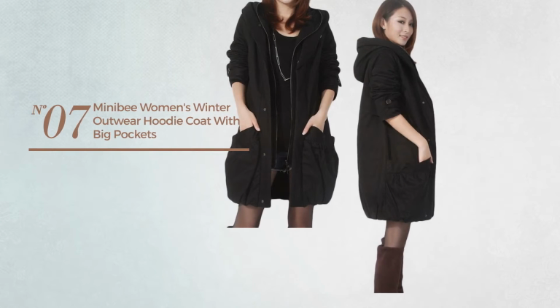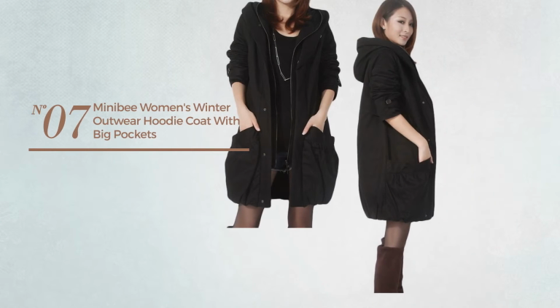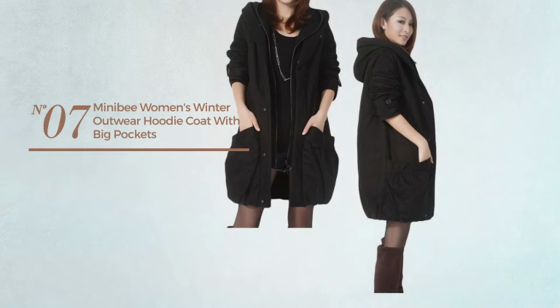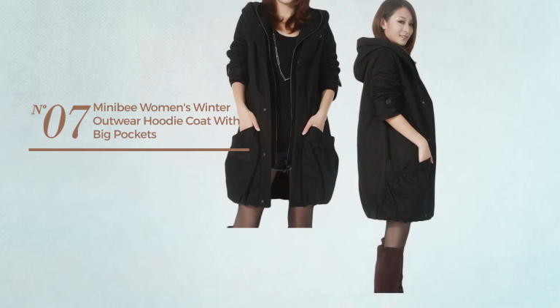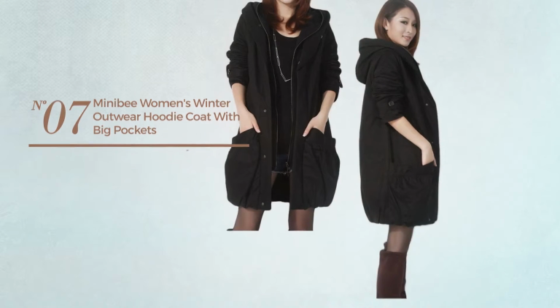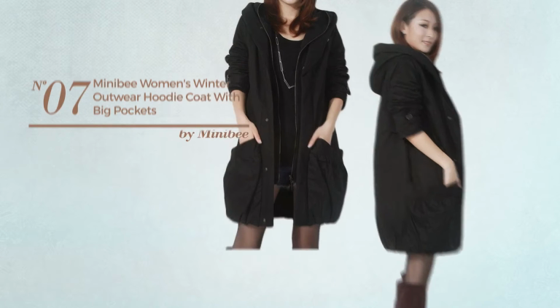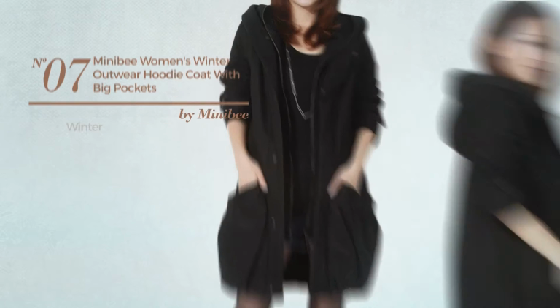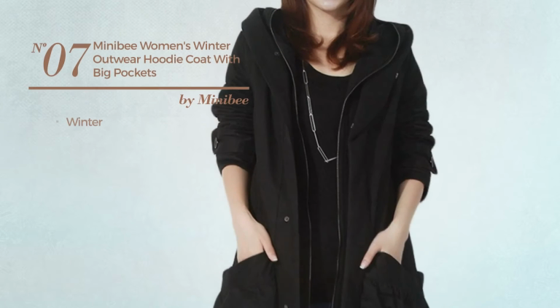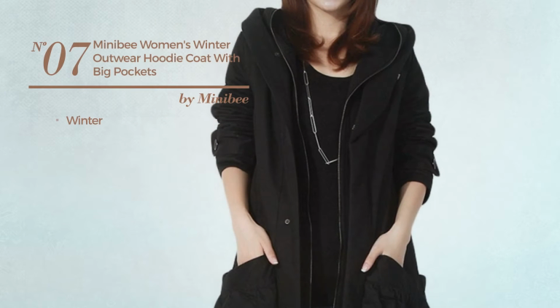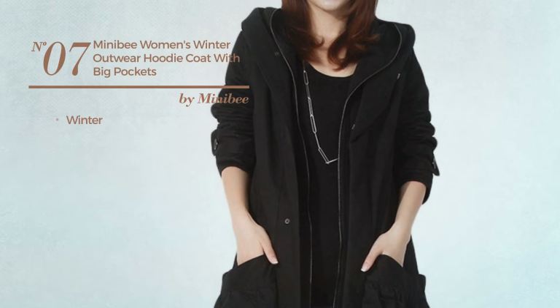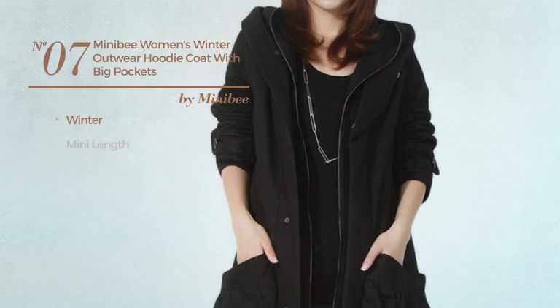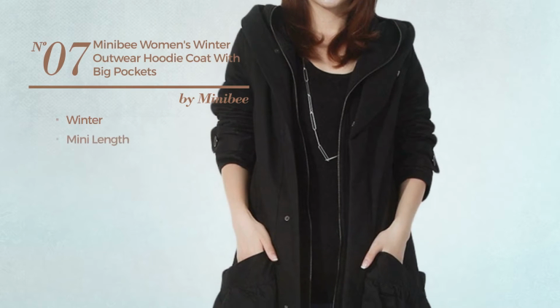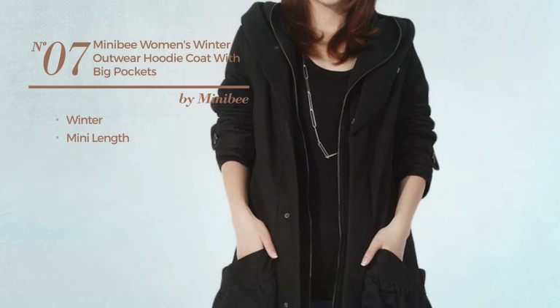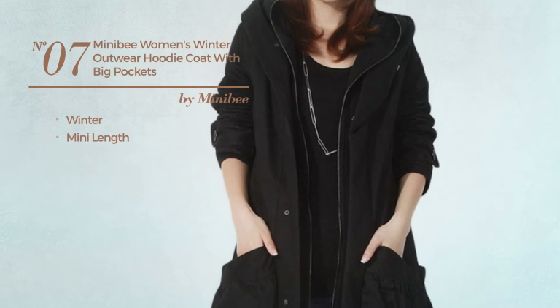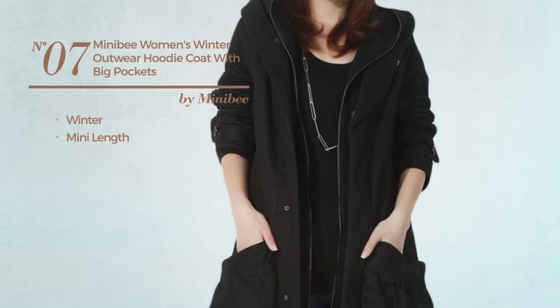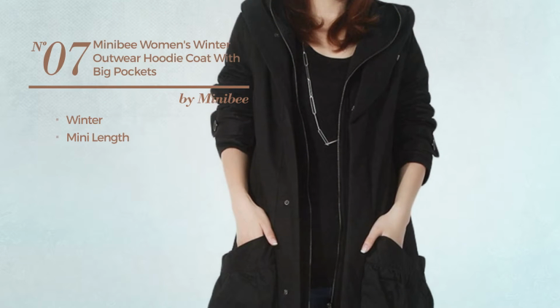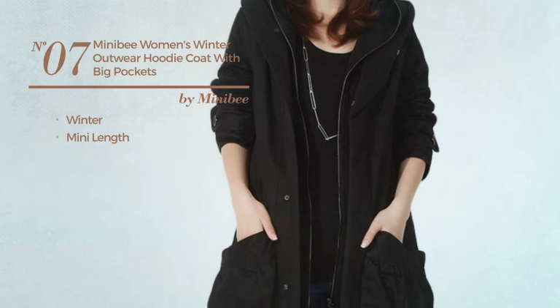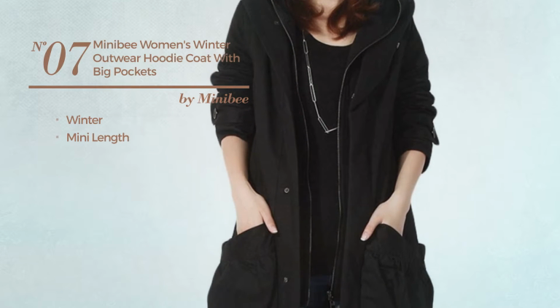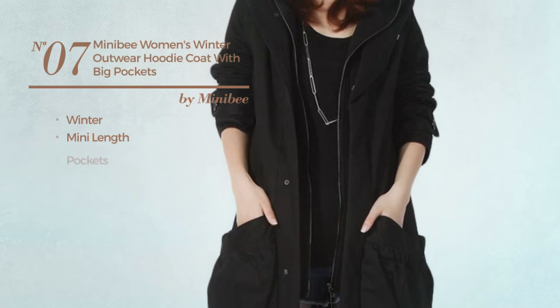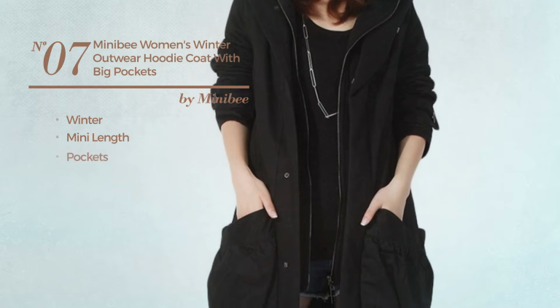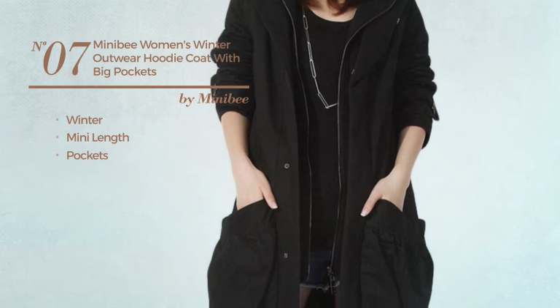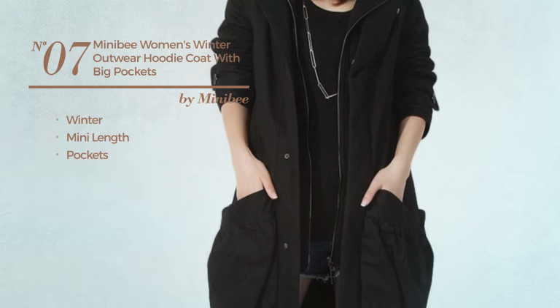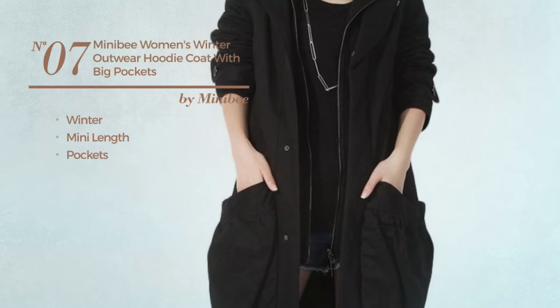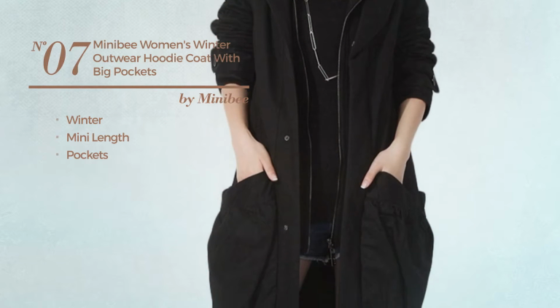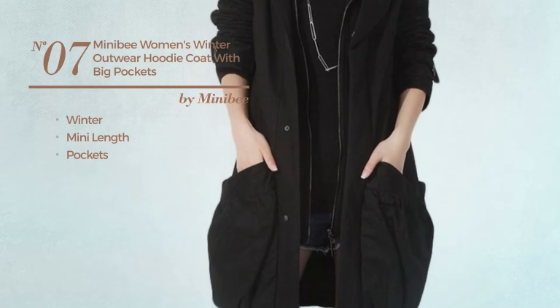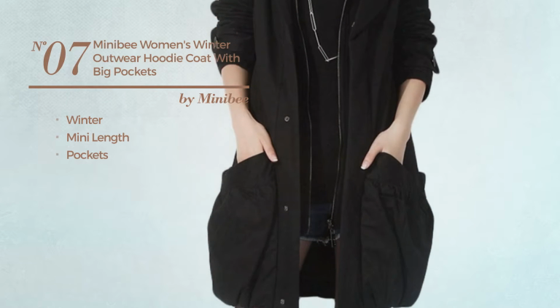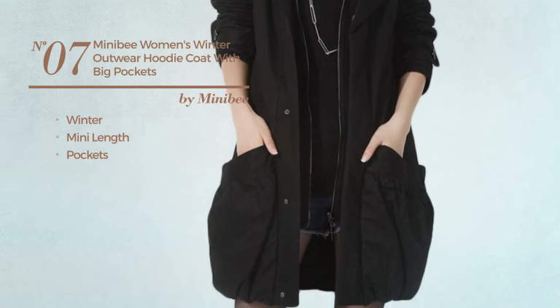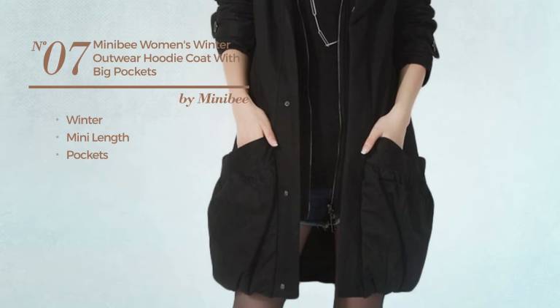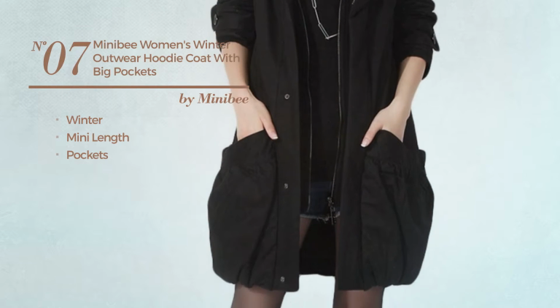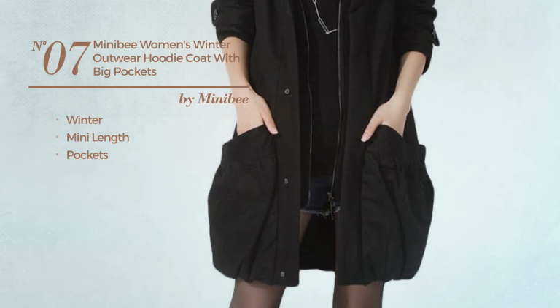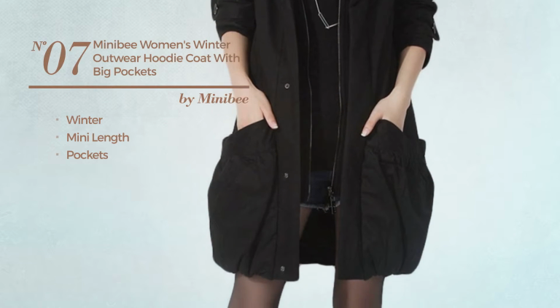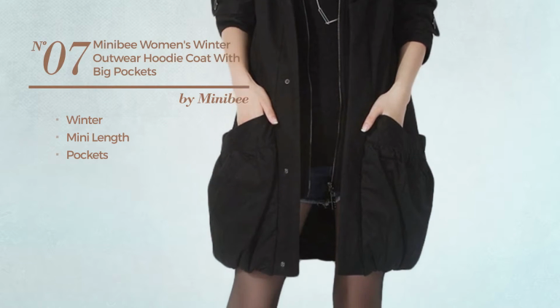Number 7. A Winter Mini Length Hoodie, with pockets. Available in 7 colors.